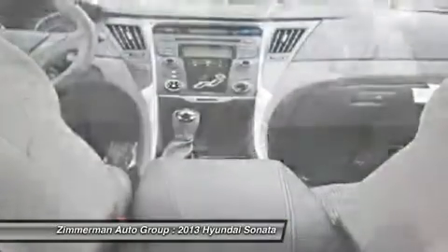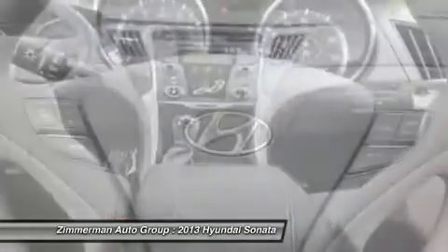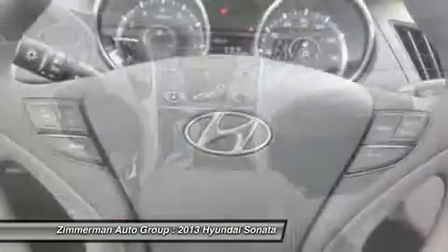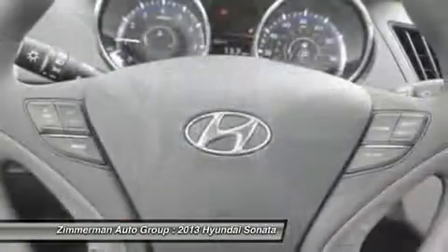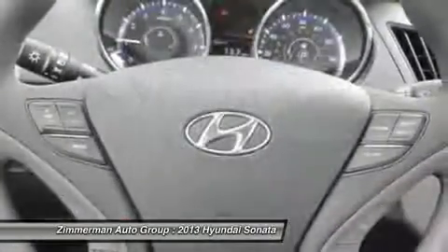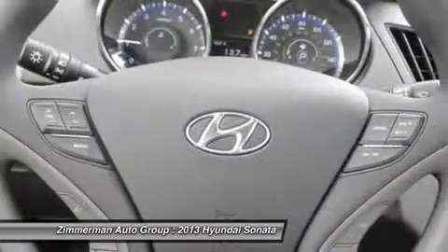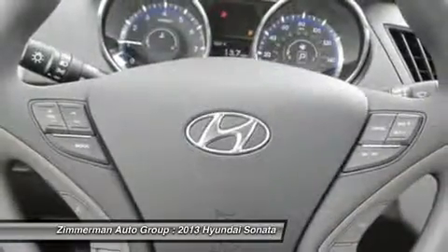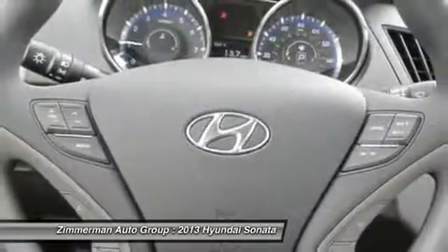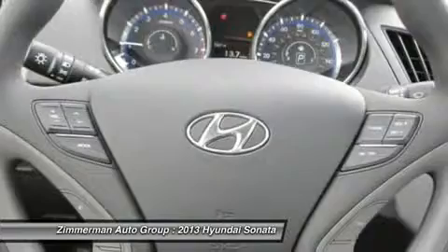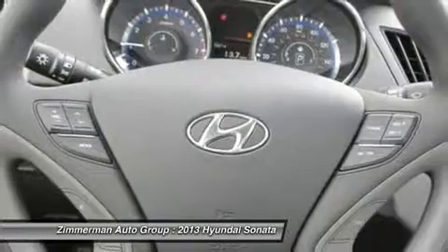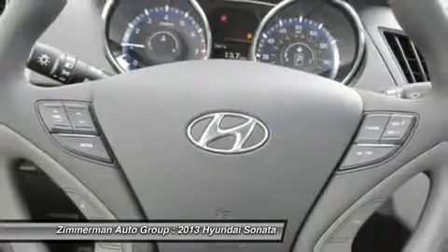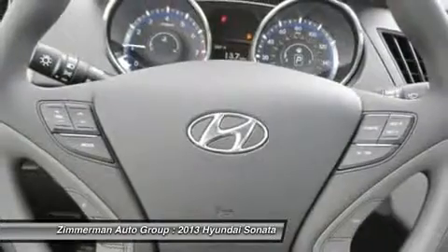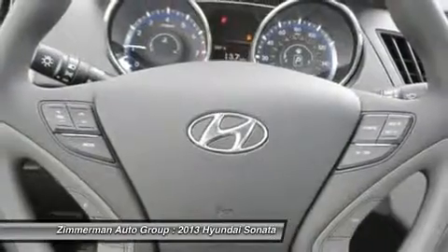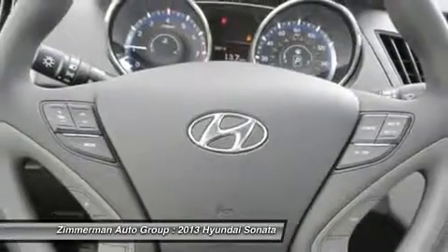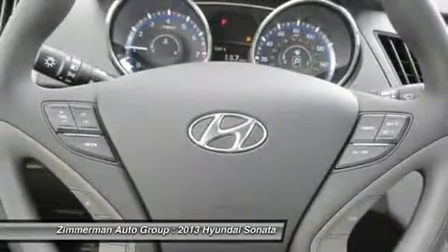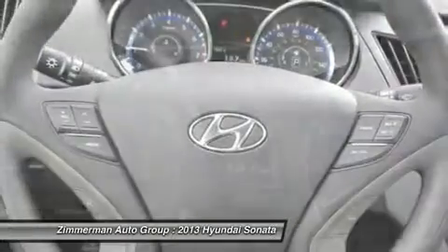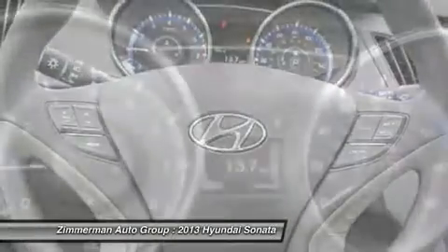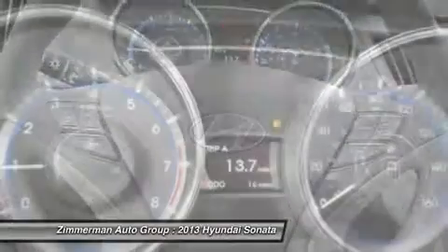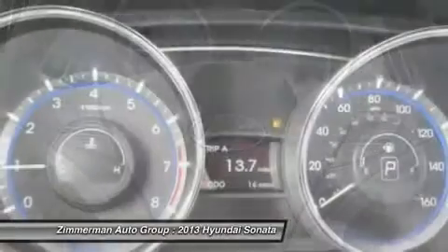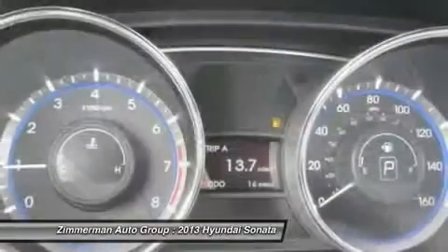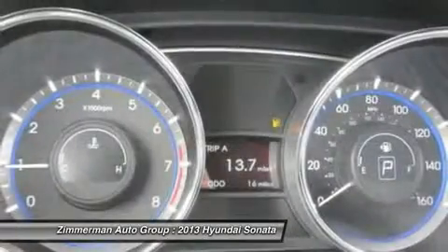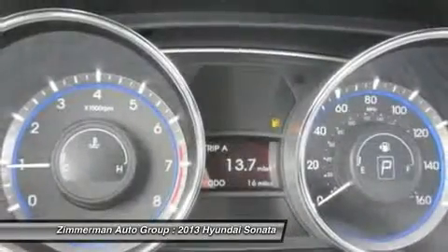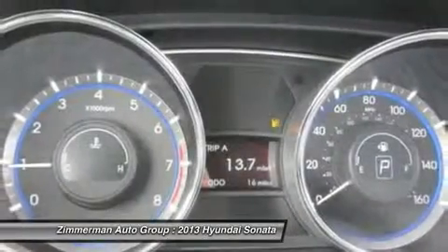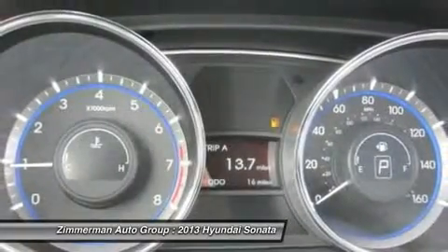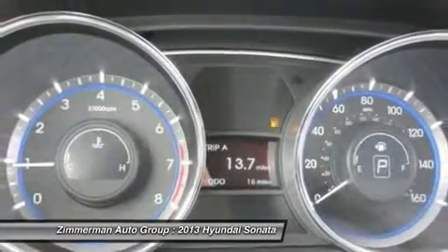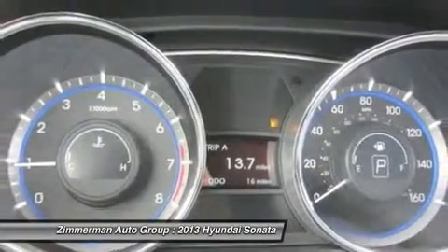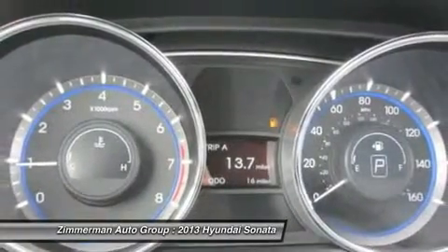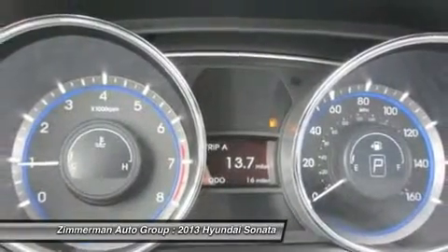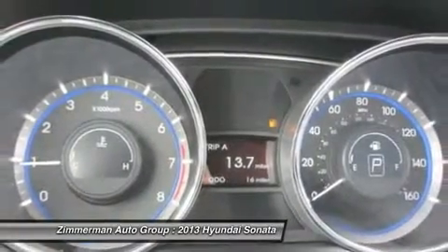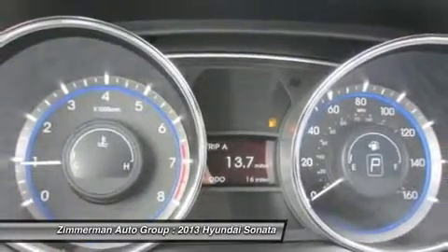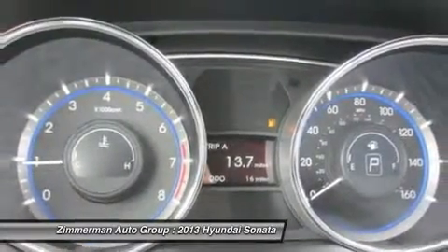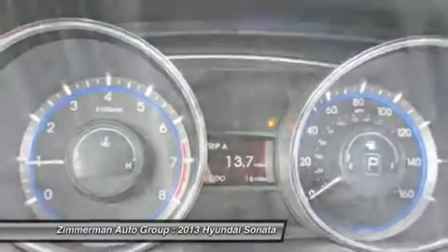Cruise control. Keyless entry. Four-wheel disc brakes. Come see the car for yourself.